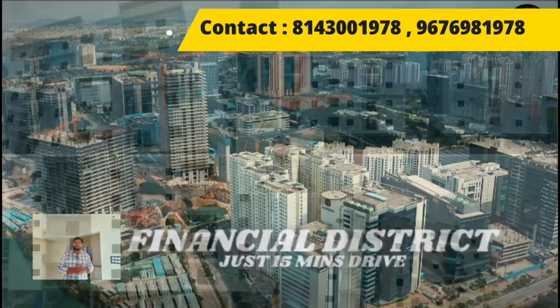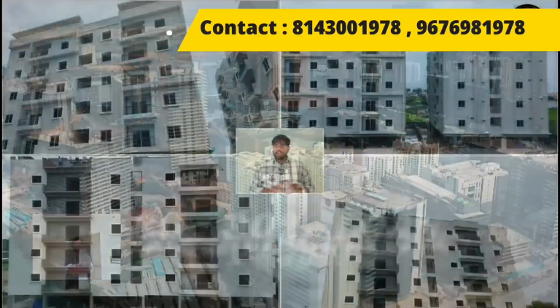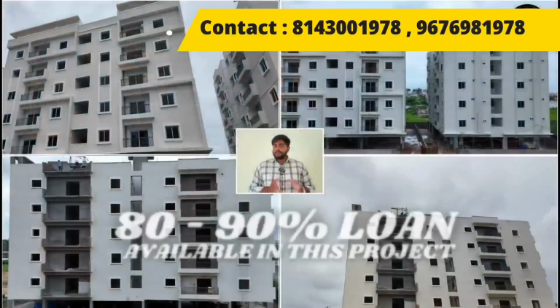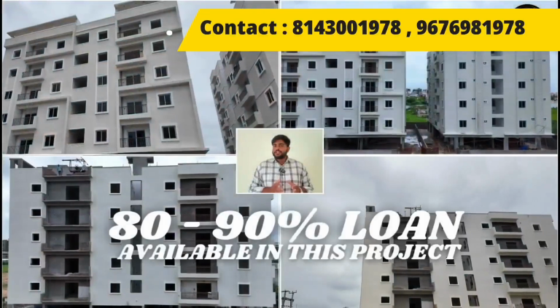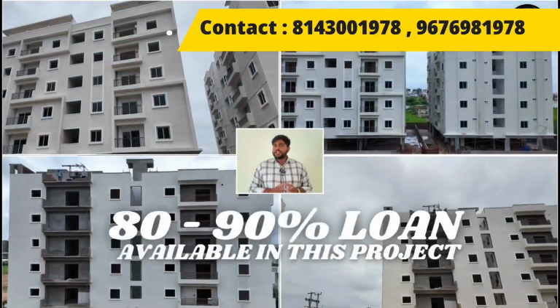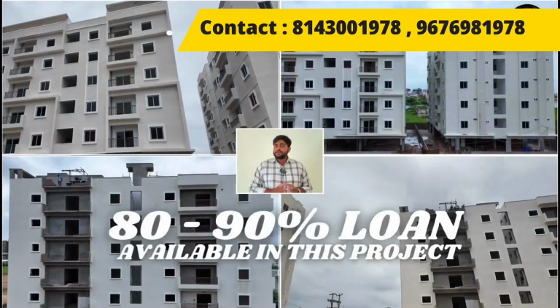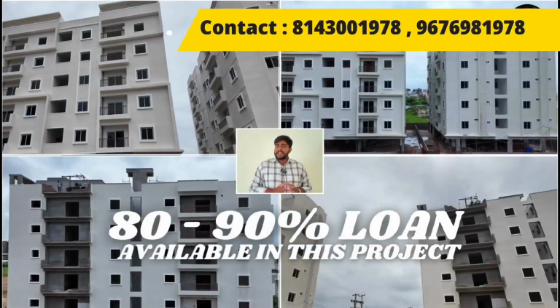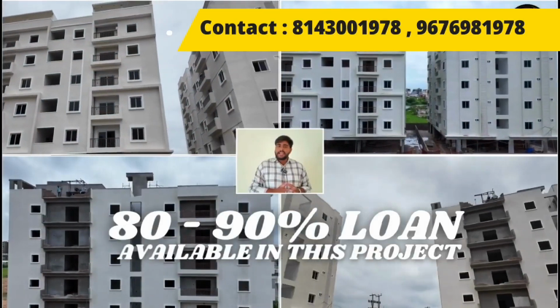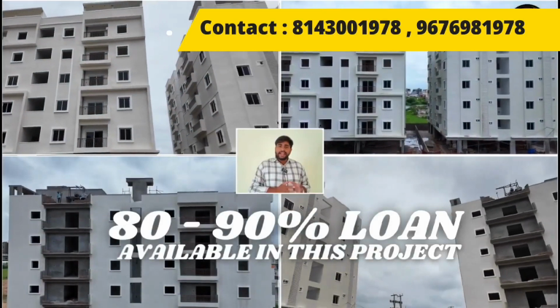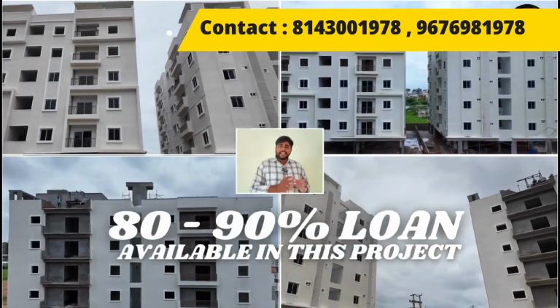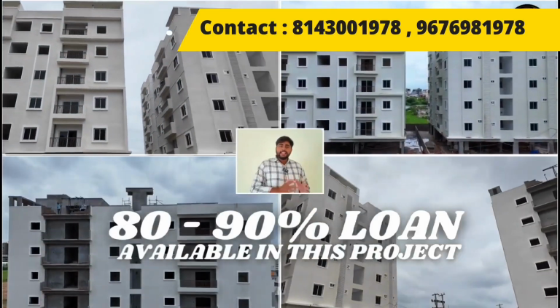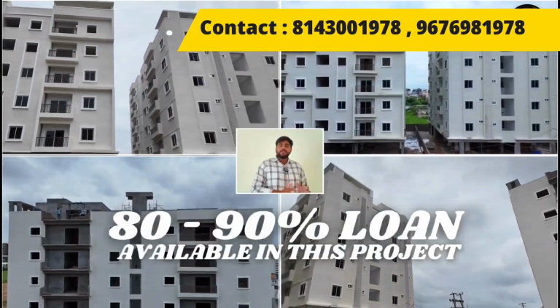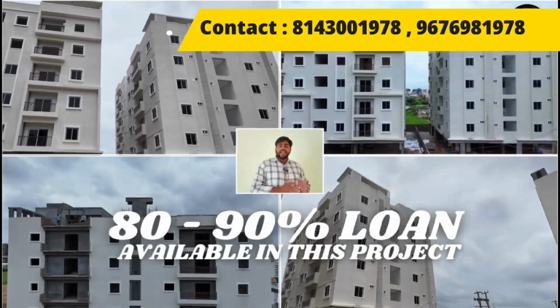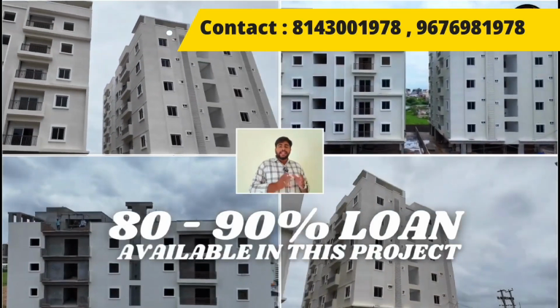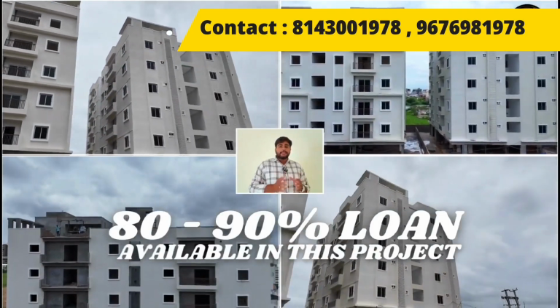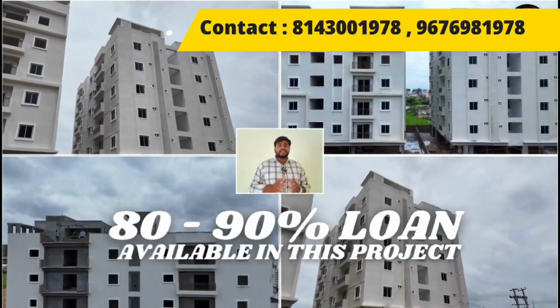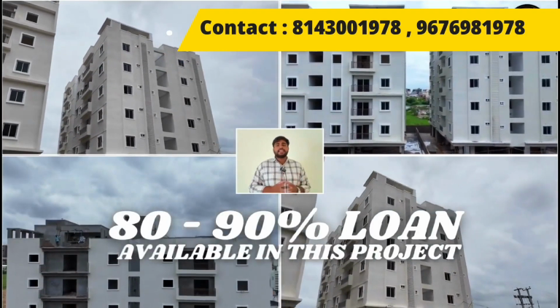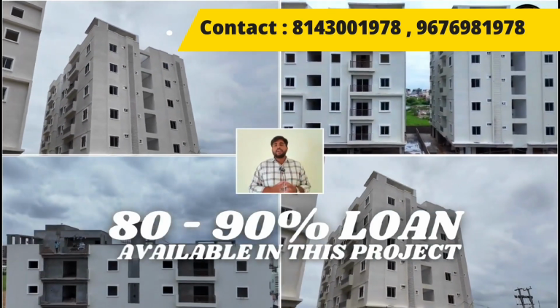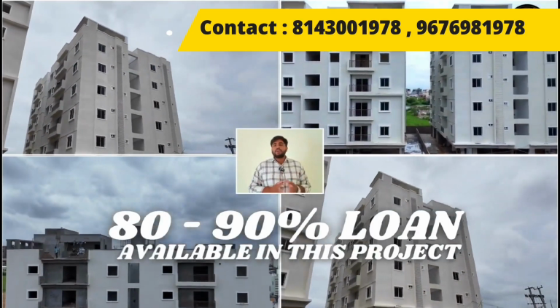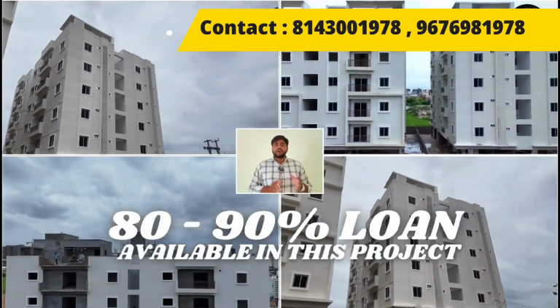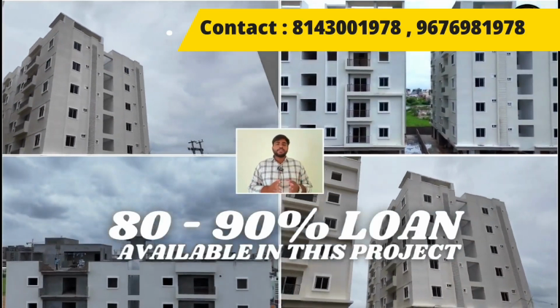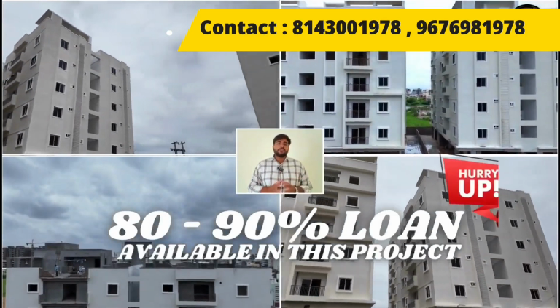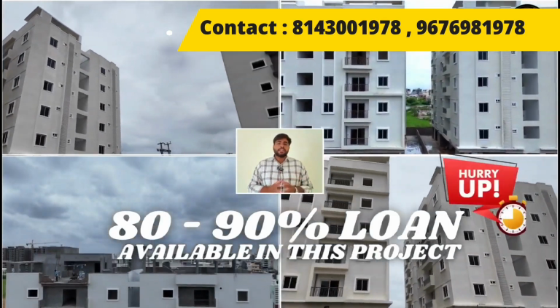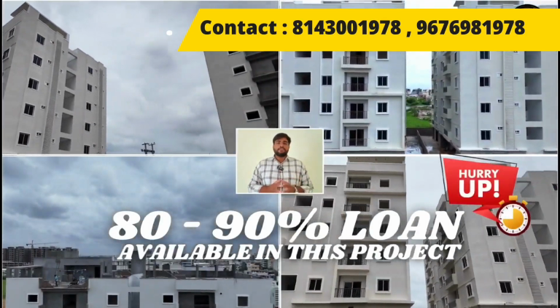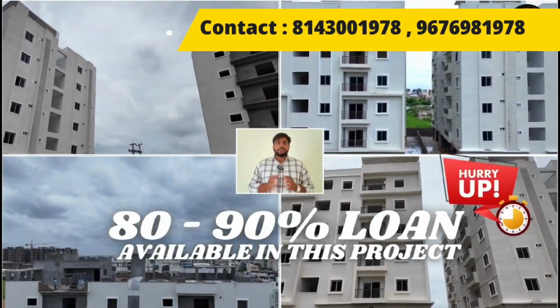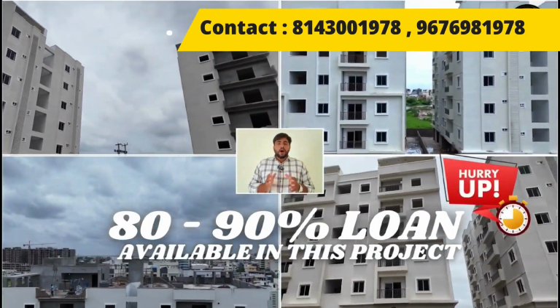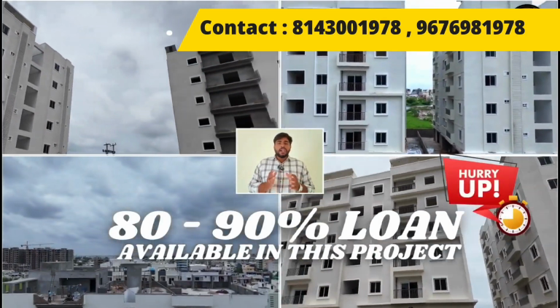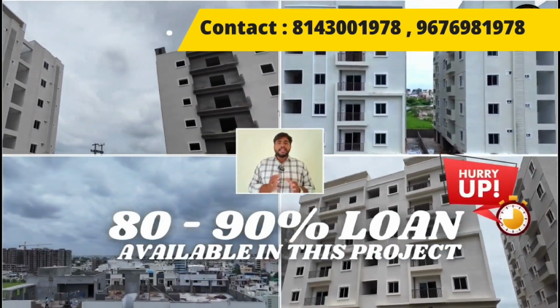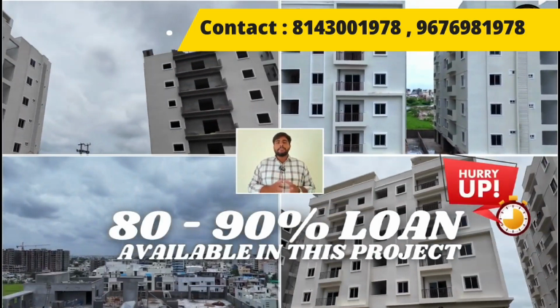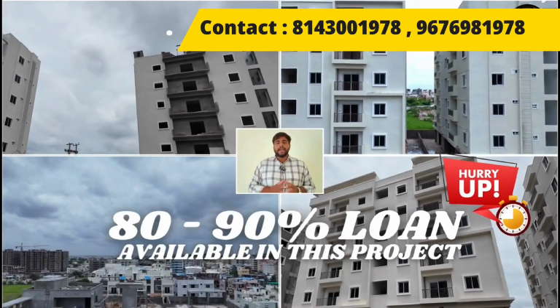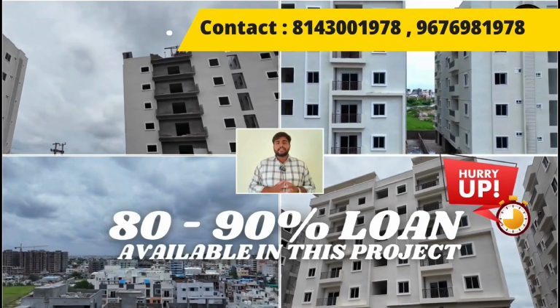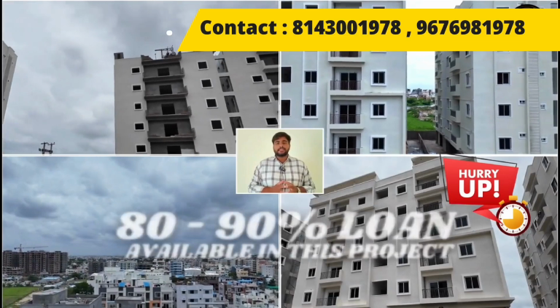In this project, we have an 80 to 90% loan option available from all leading banks.